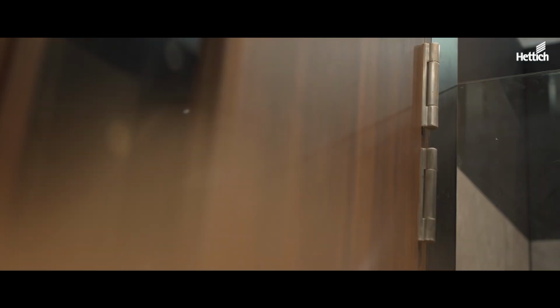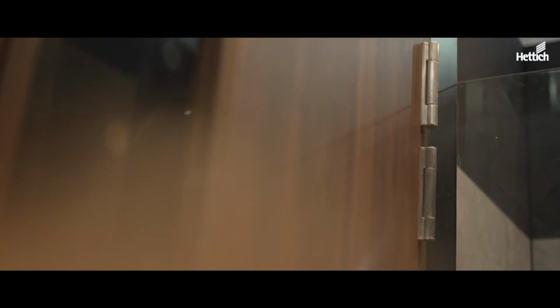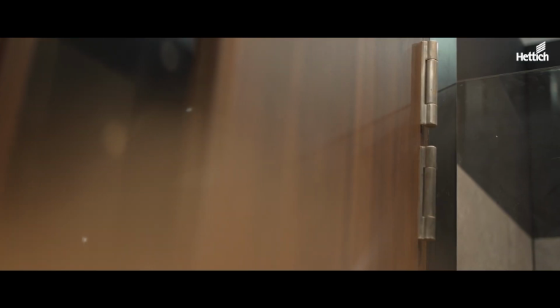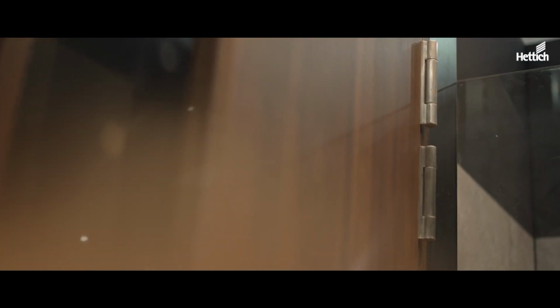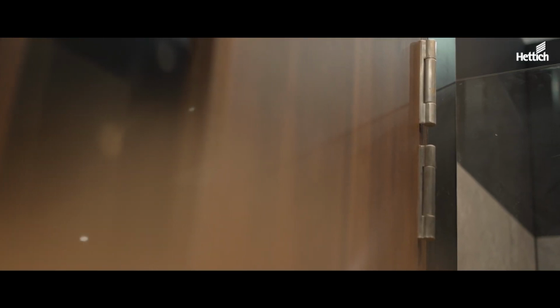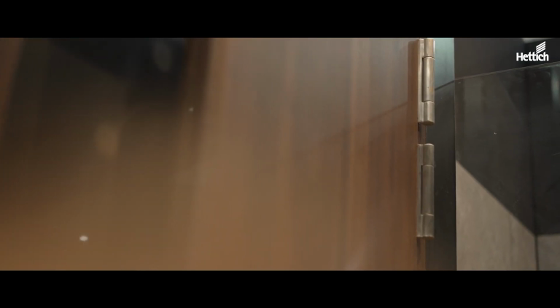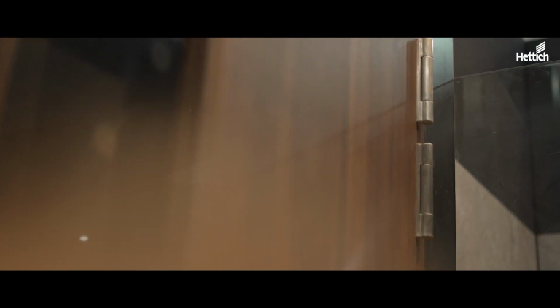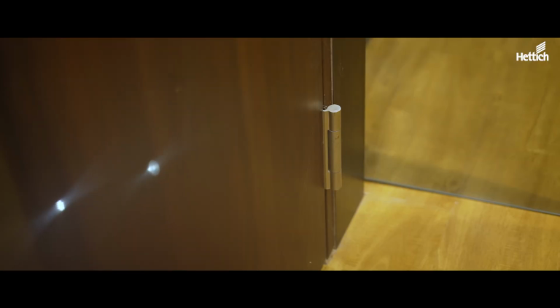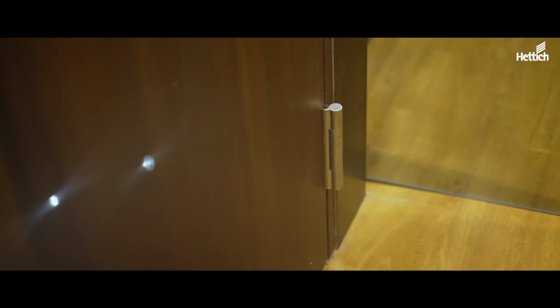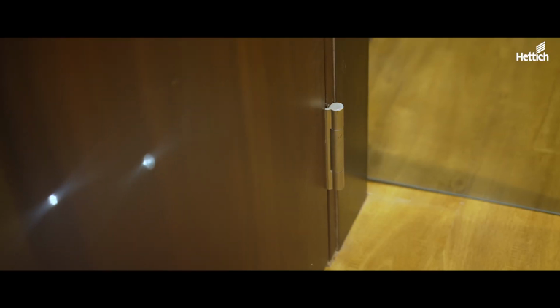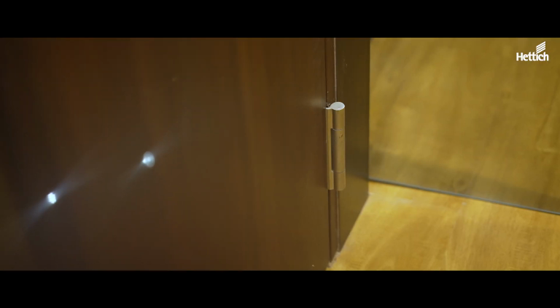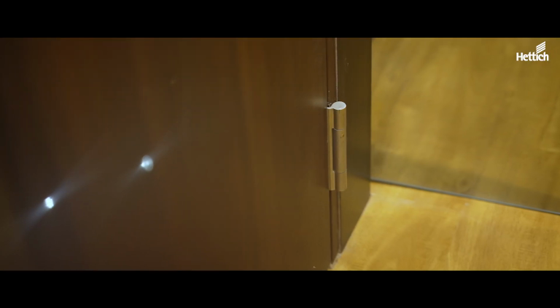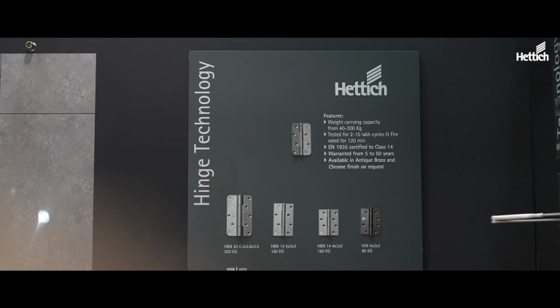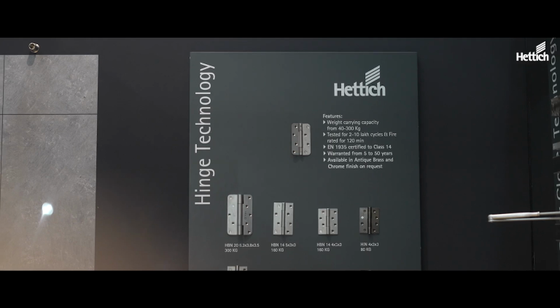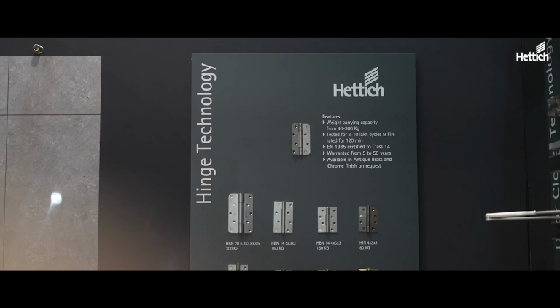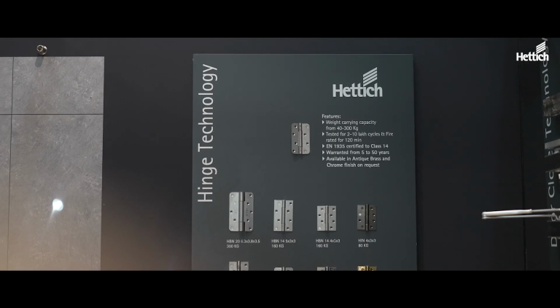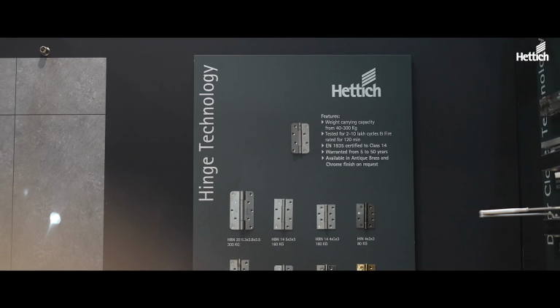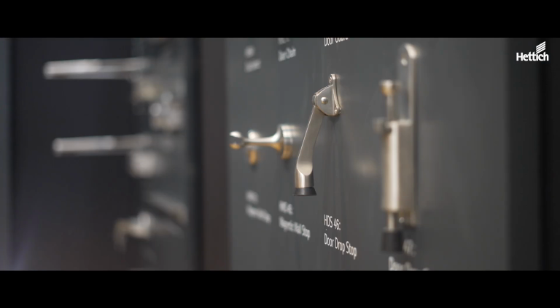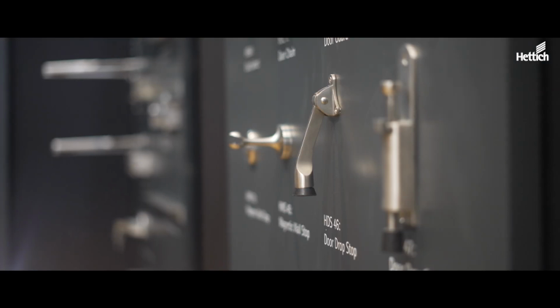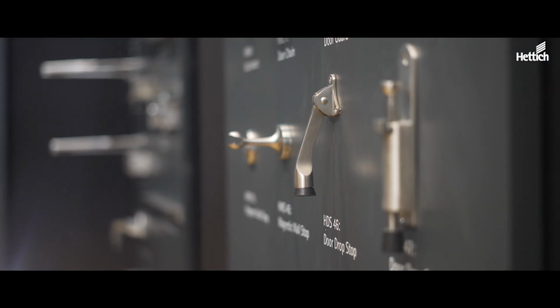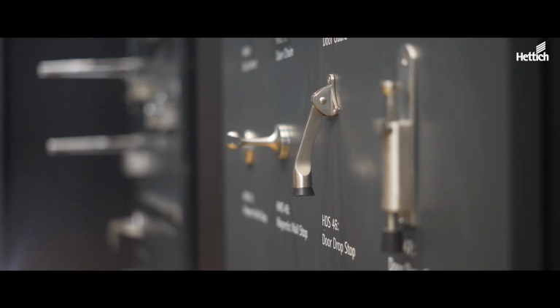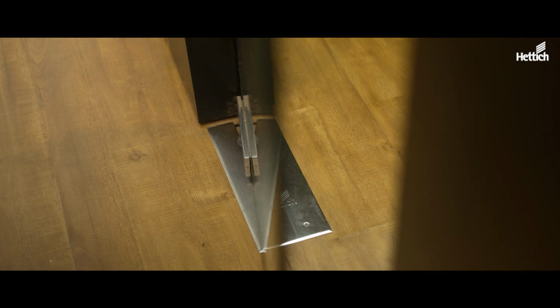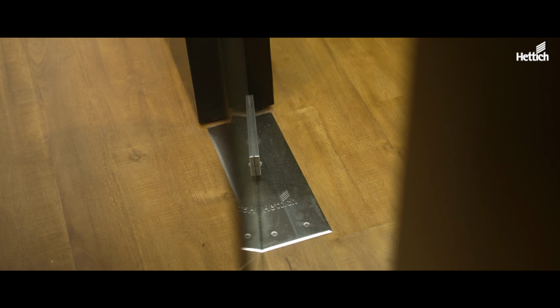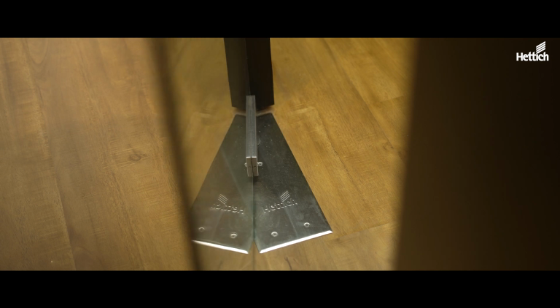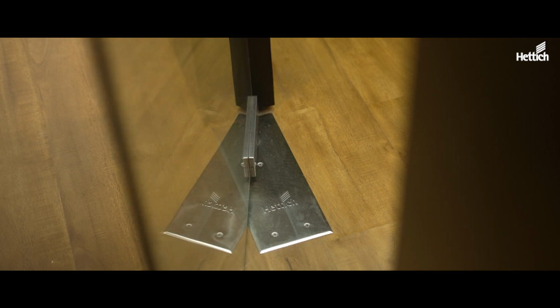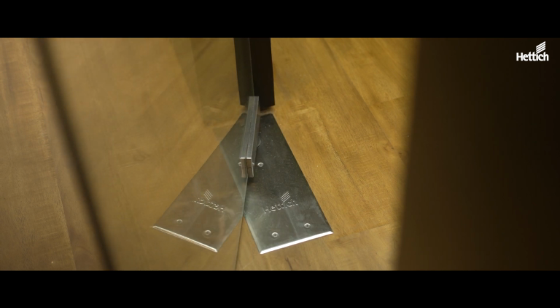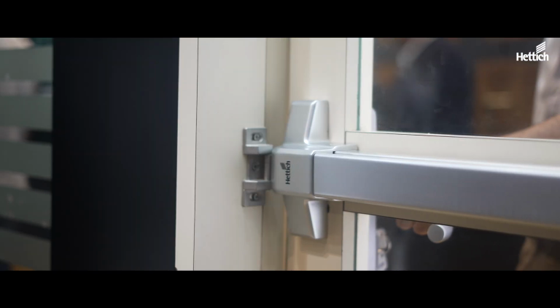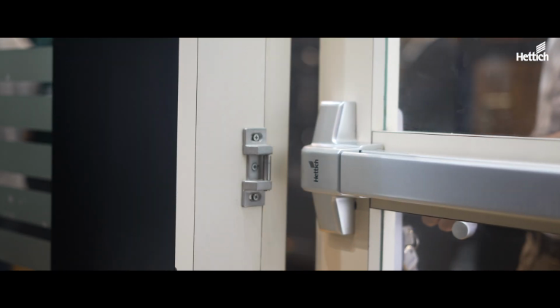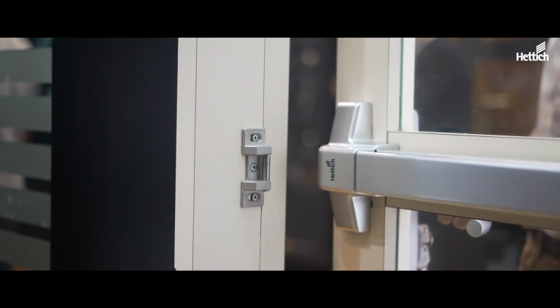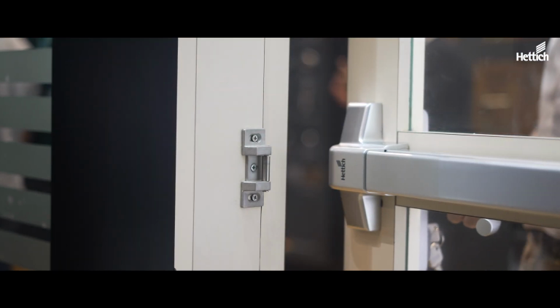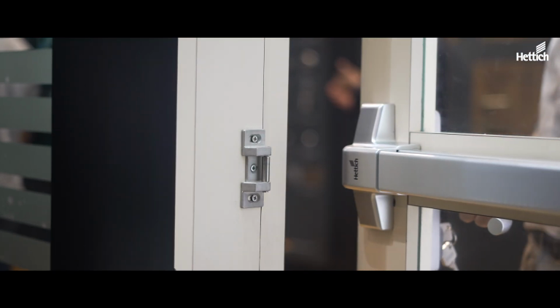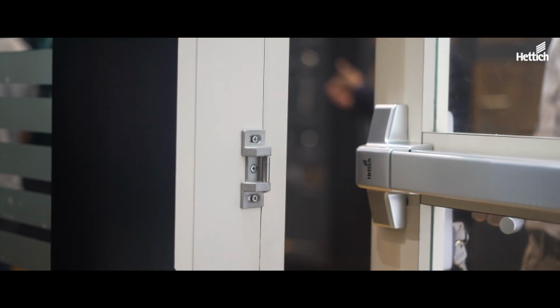We have safe and secure hanging of the doors, we have hinges, we have door hardware, we have glass hardware, we have panic bars.